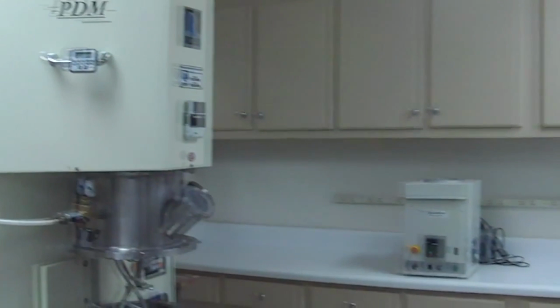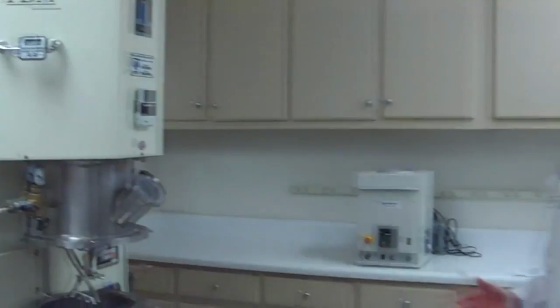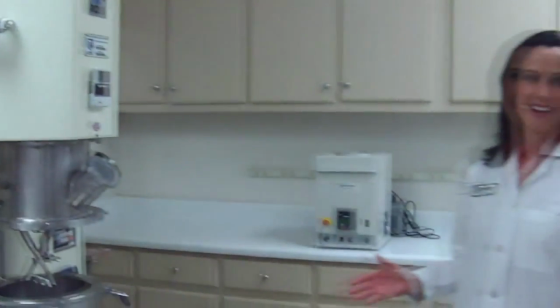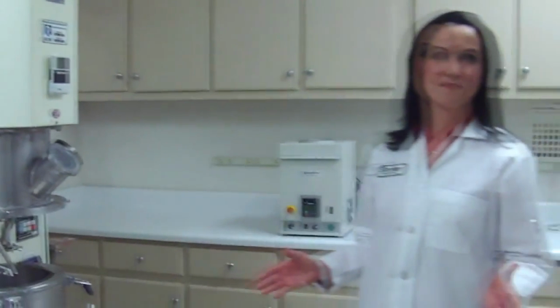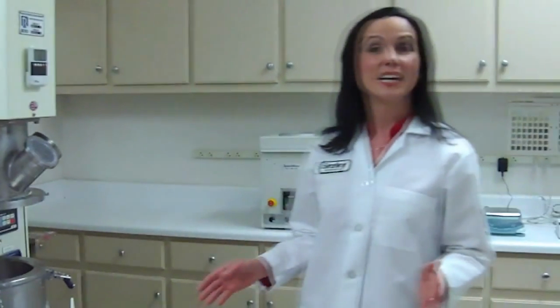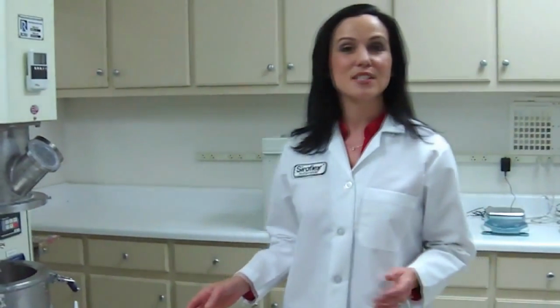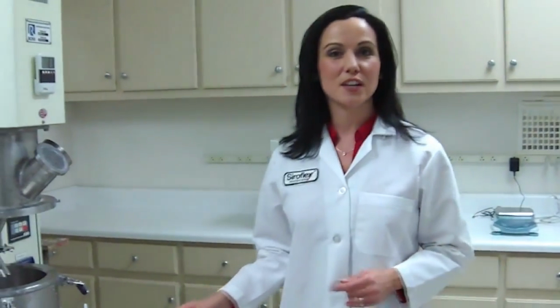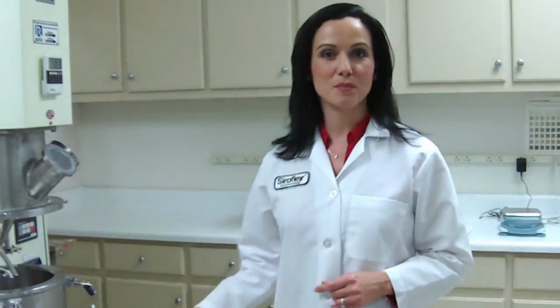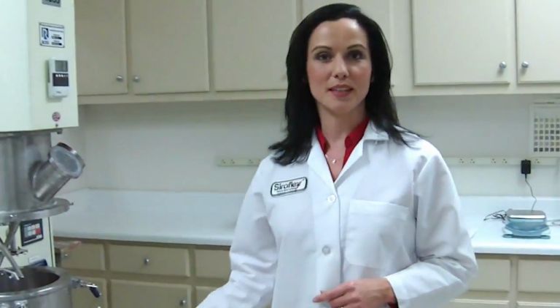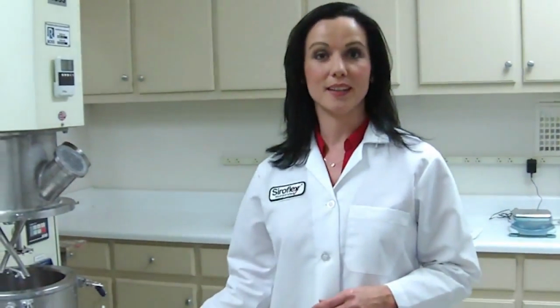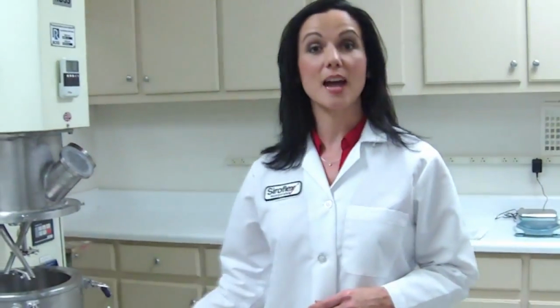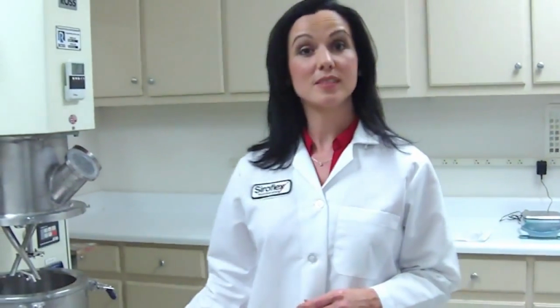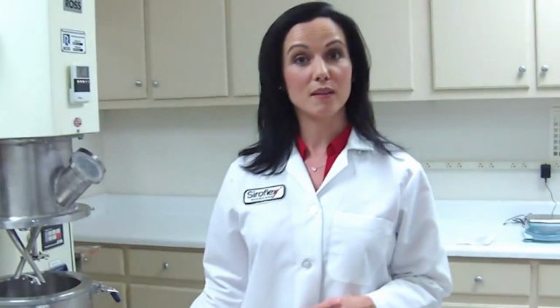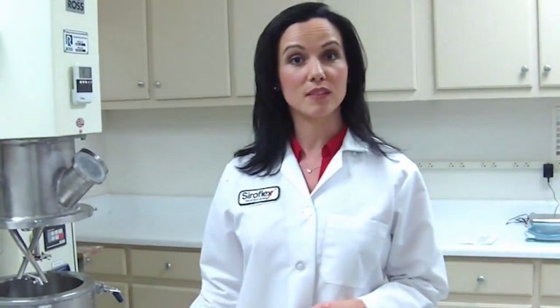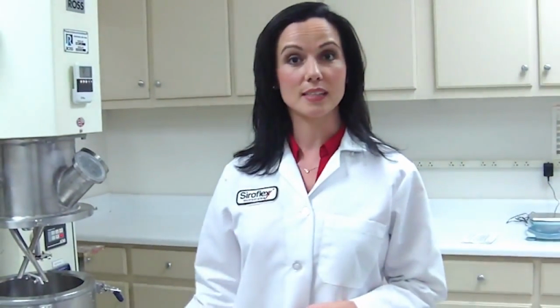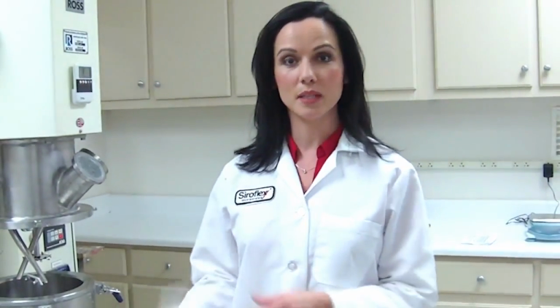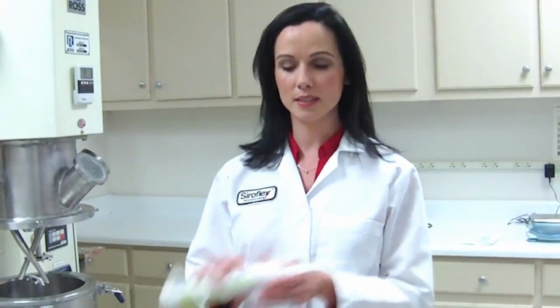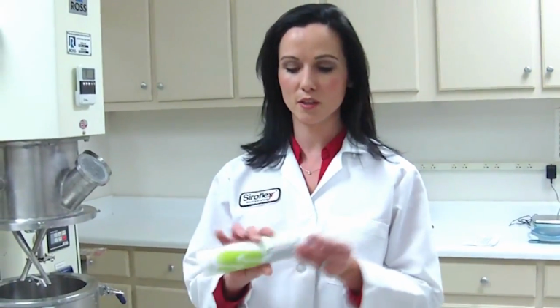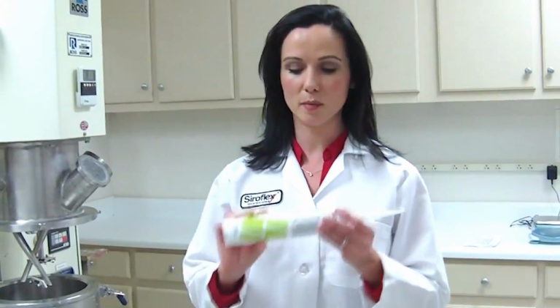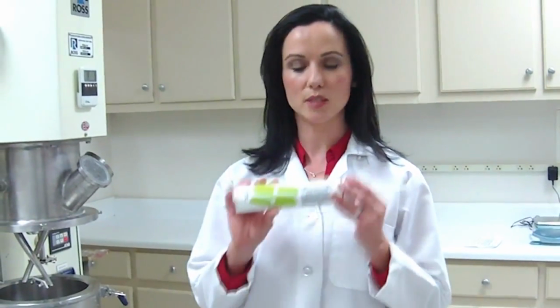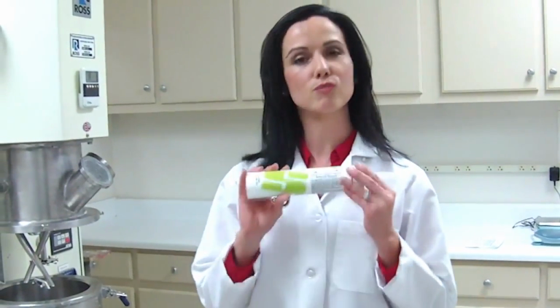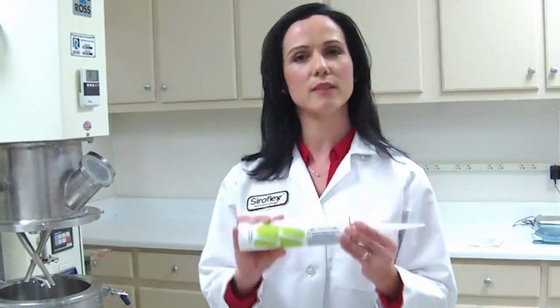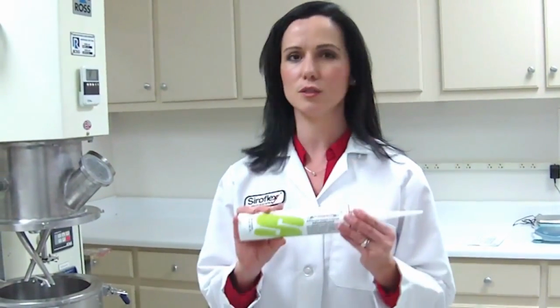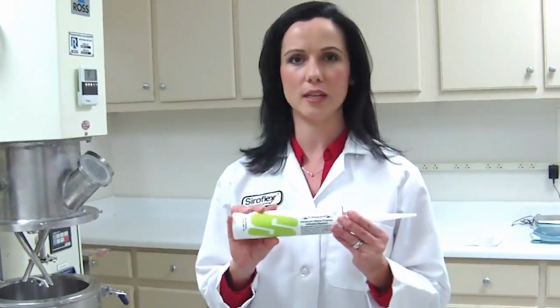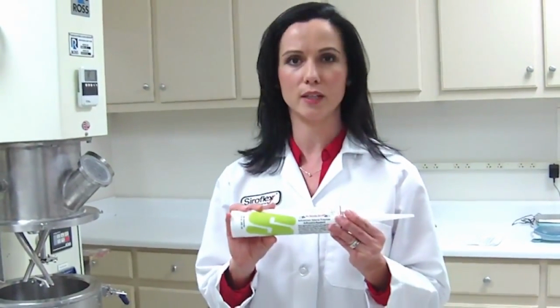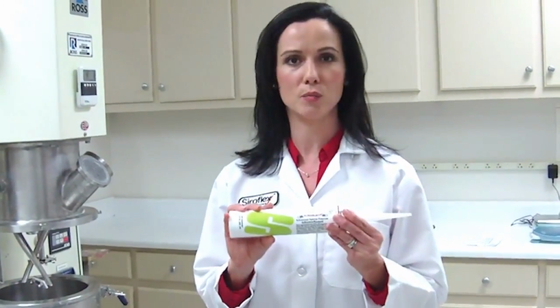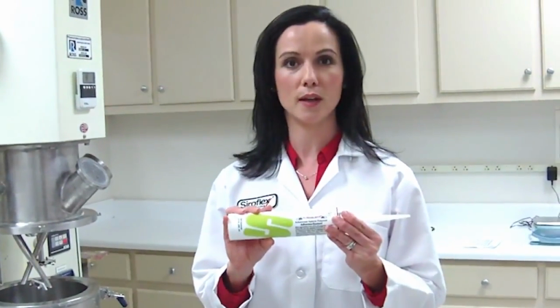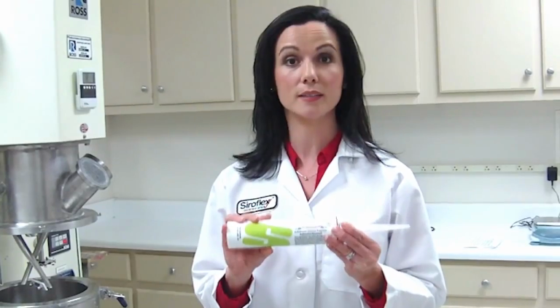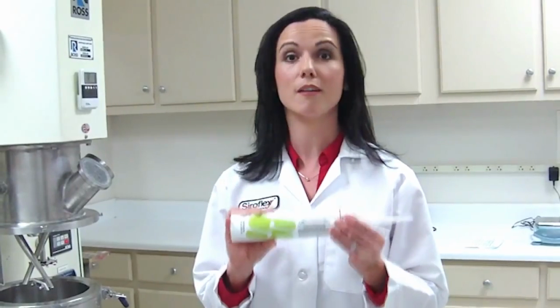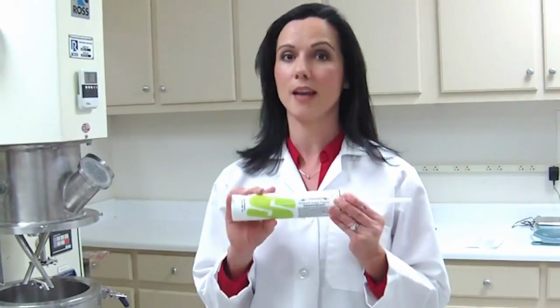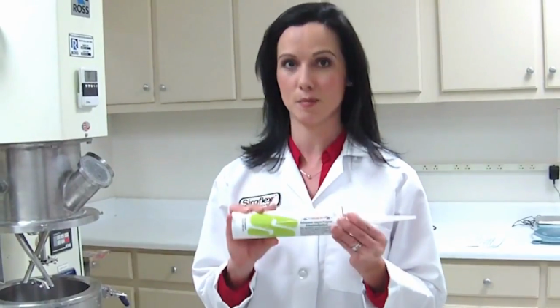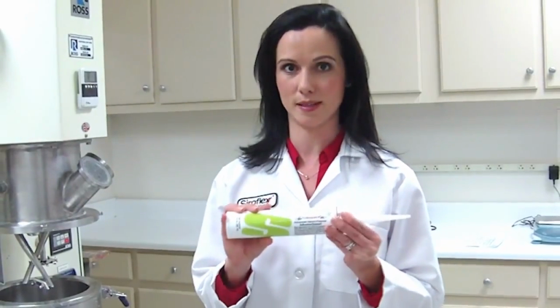Hi, my name is Cherish Benton. I'm with Syraflex and I'm here to tell you about this revolutionary new product called Hyrosil.